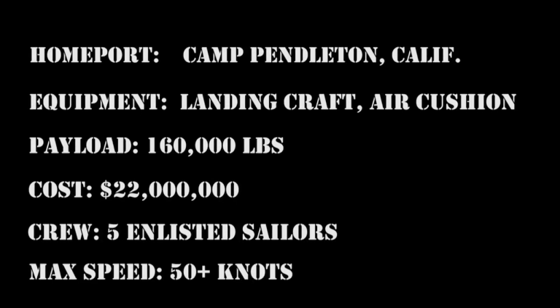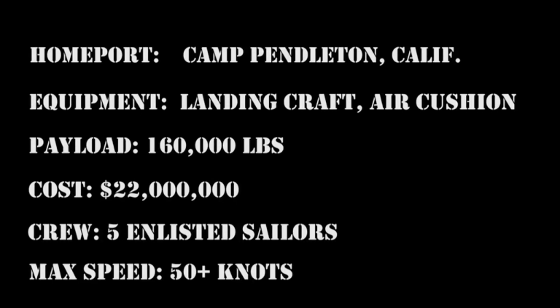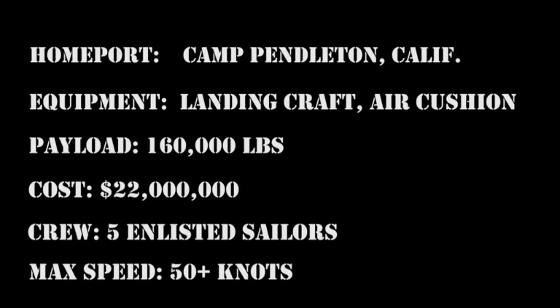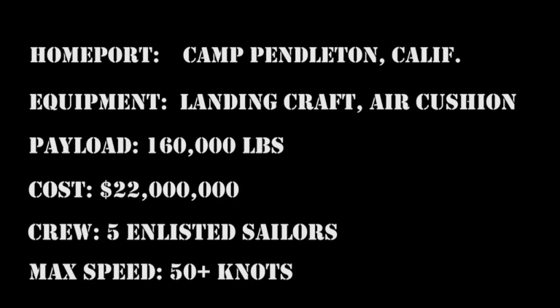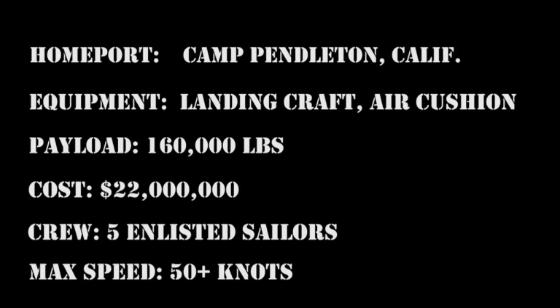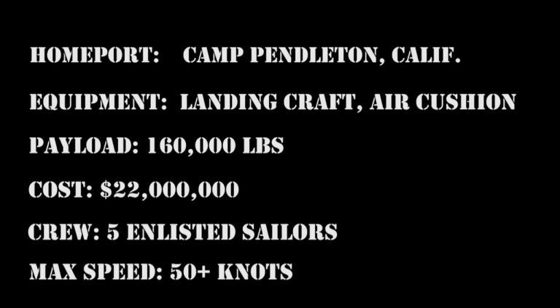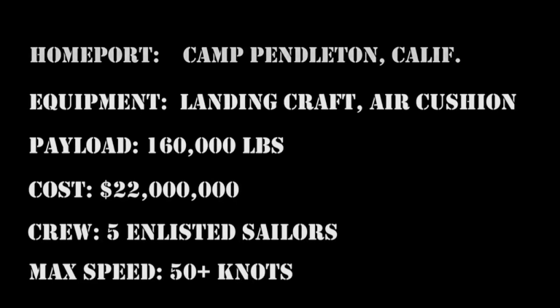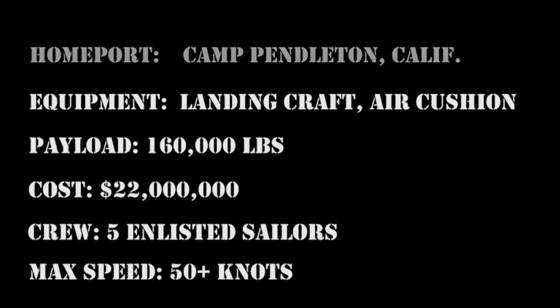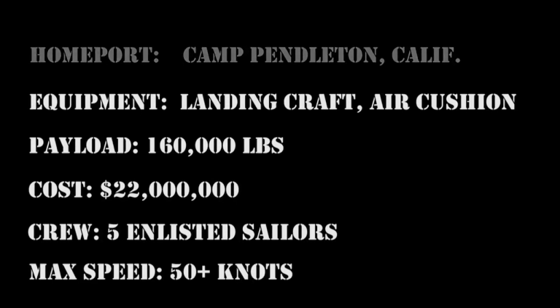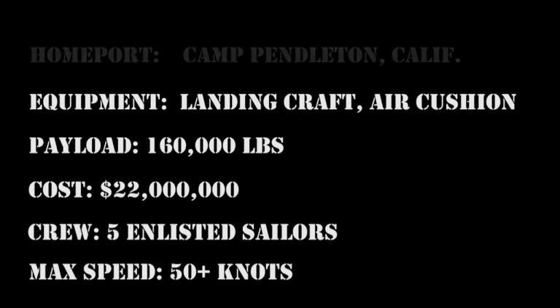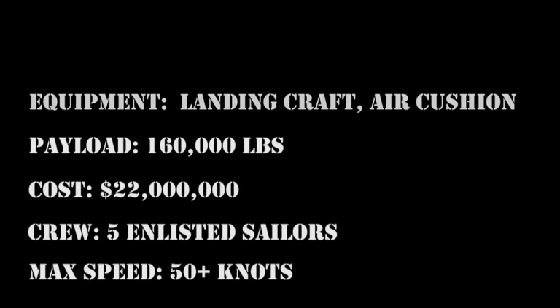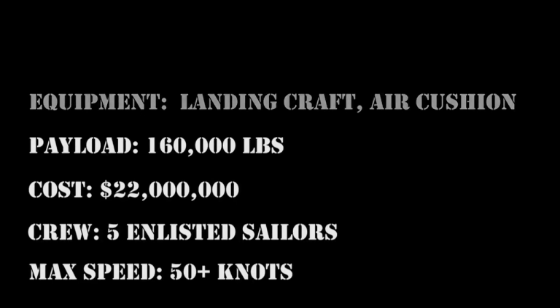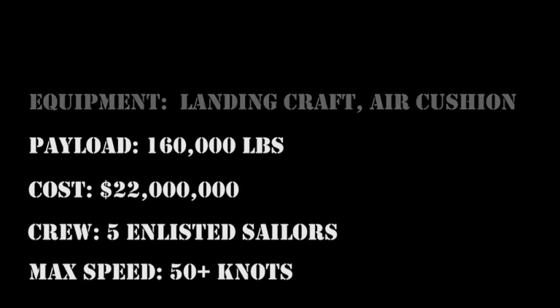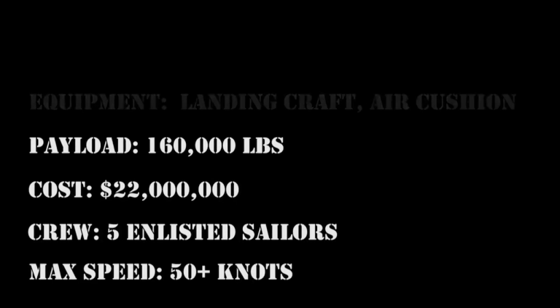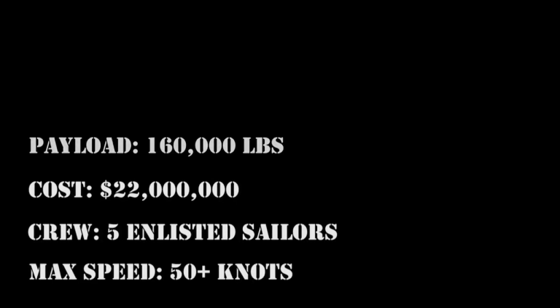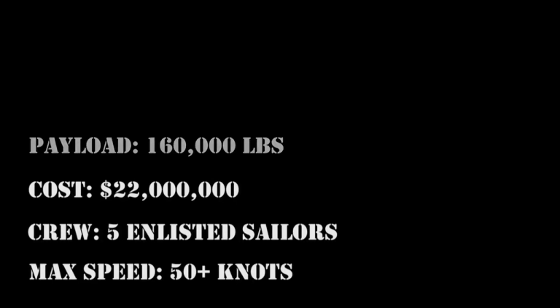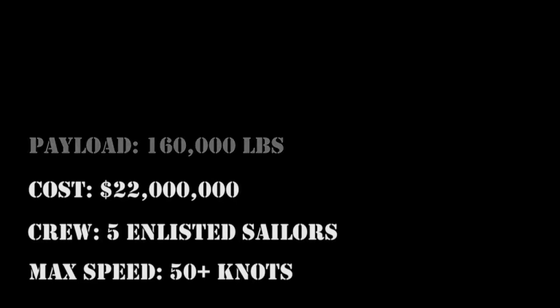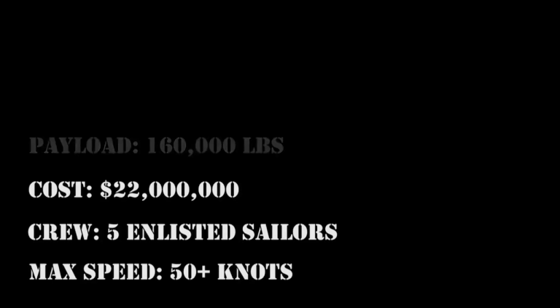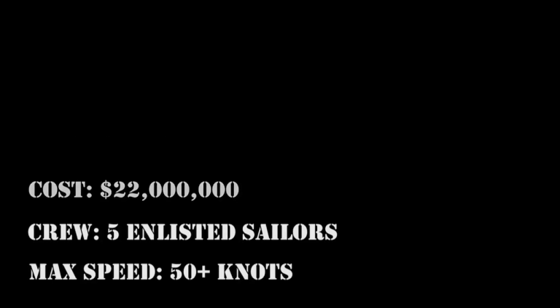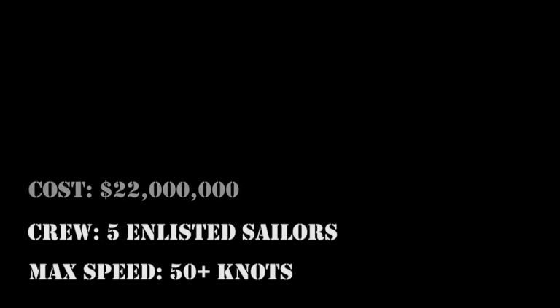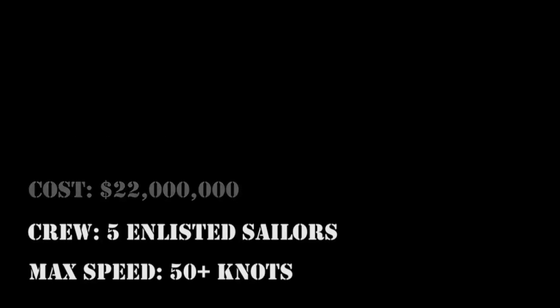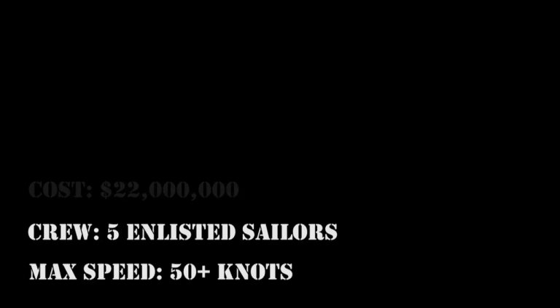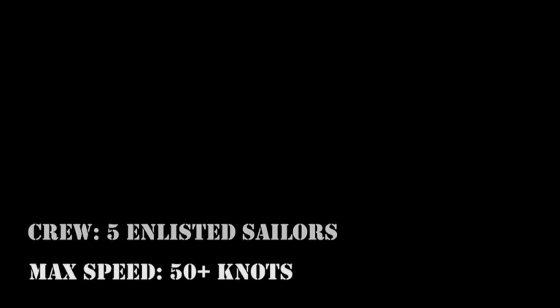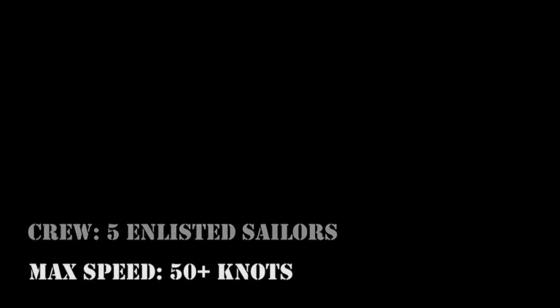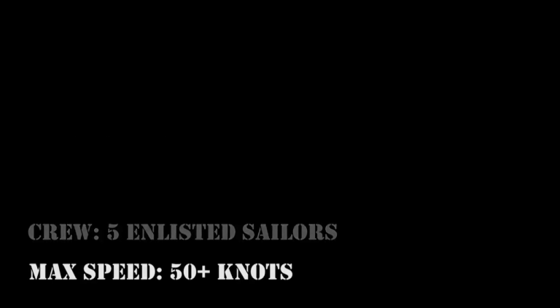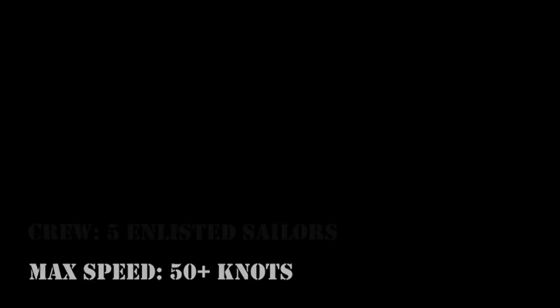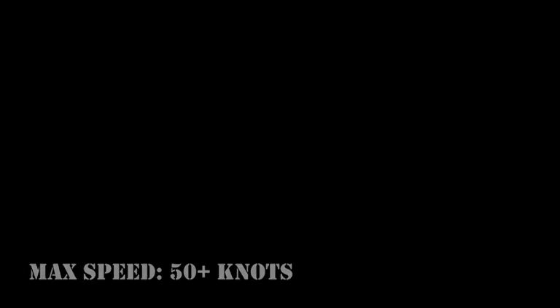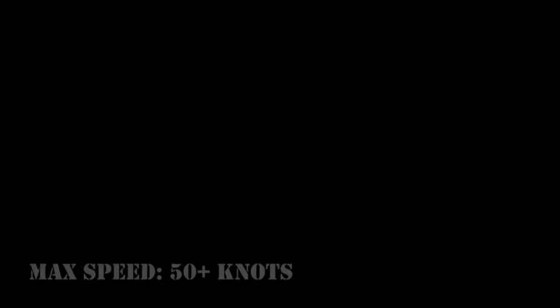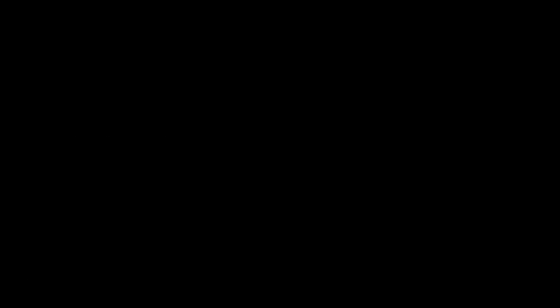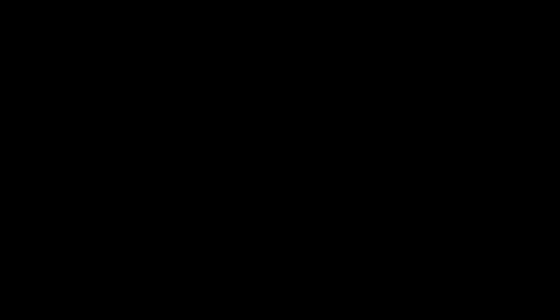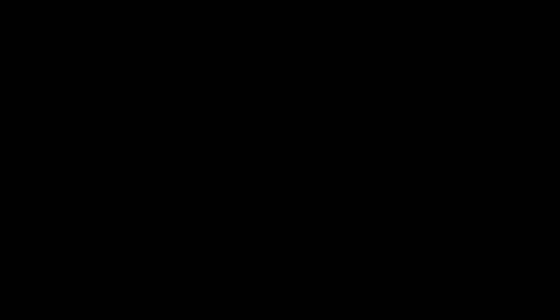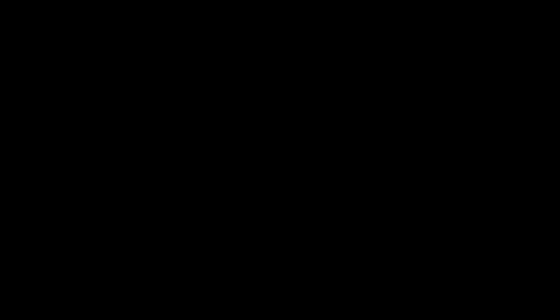We are standing by for pax. 1-4 pax, 20 souls on board, over.